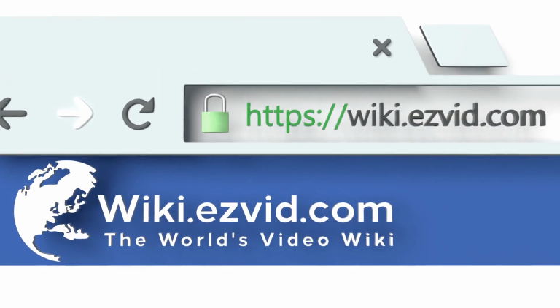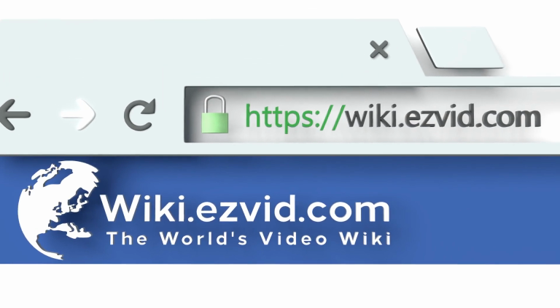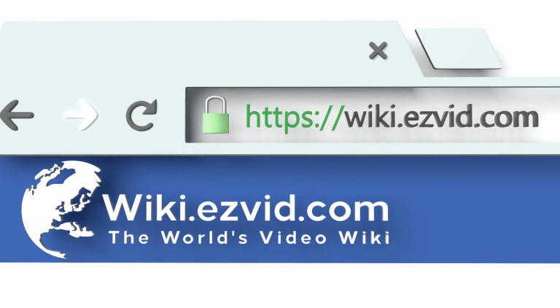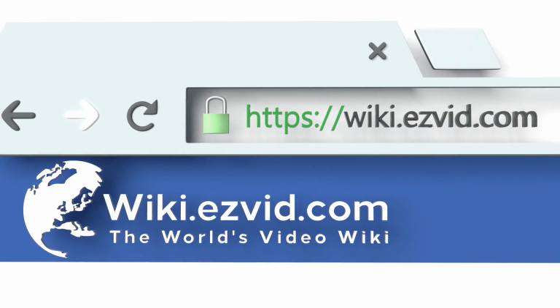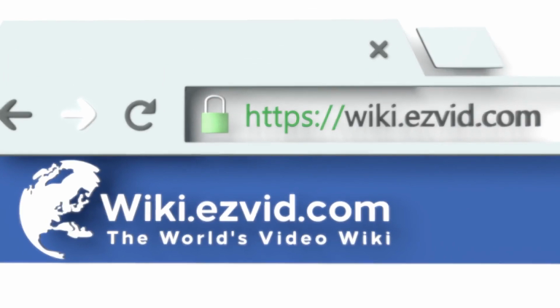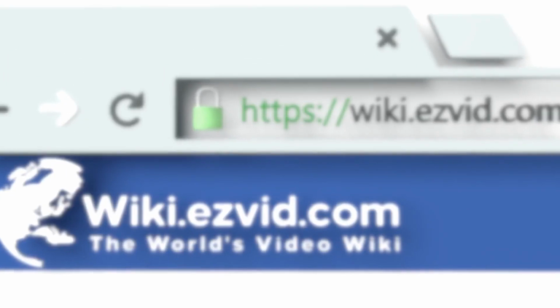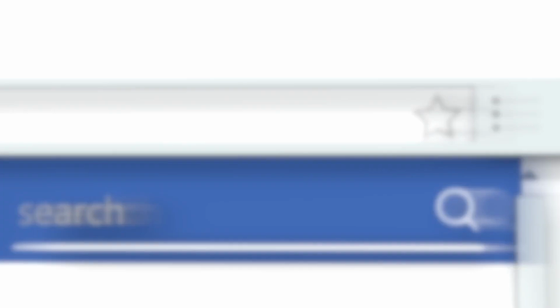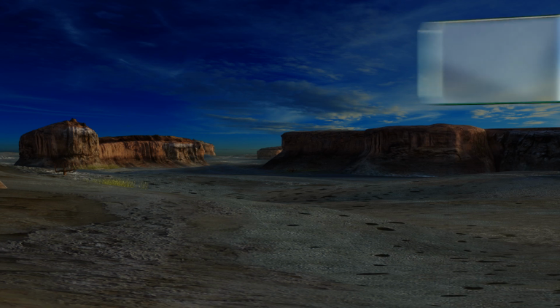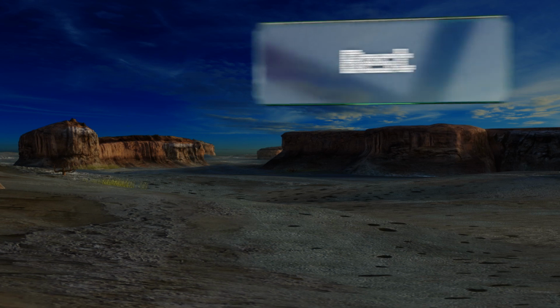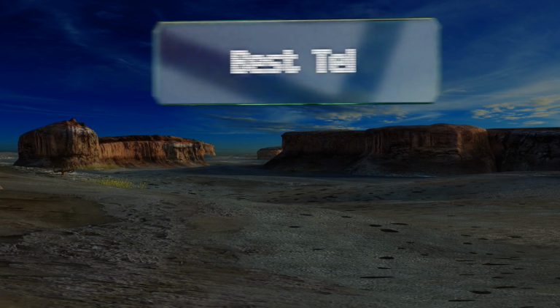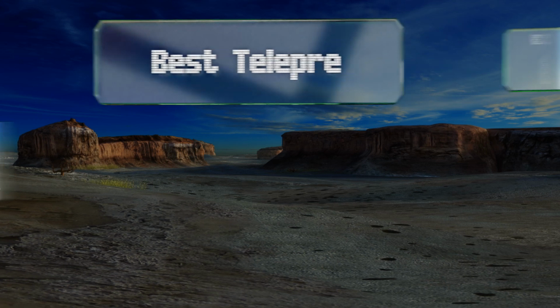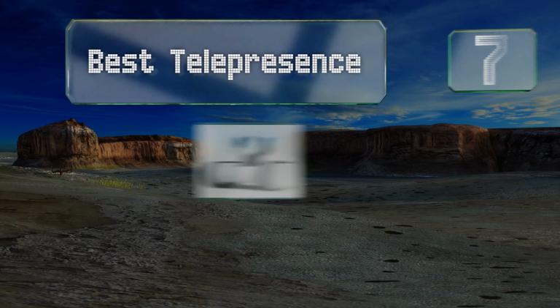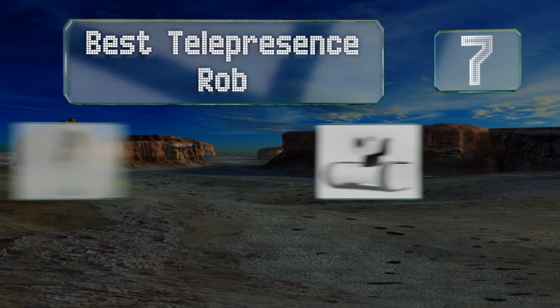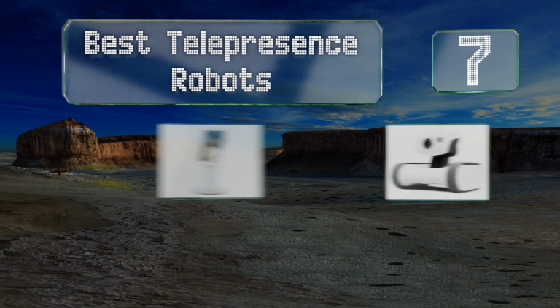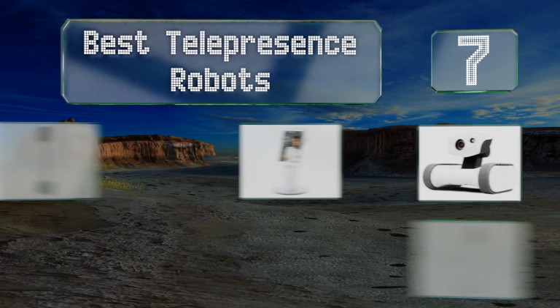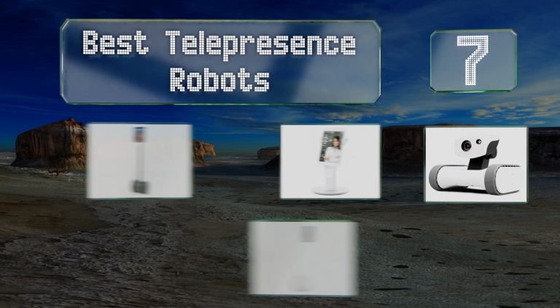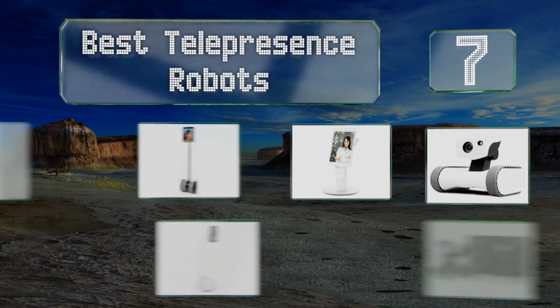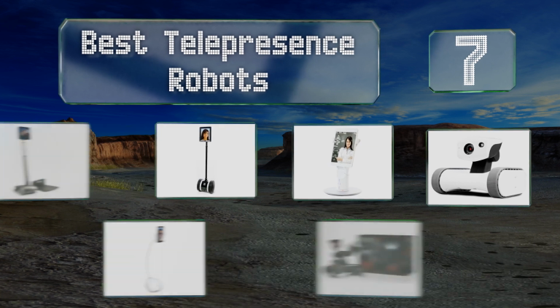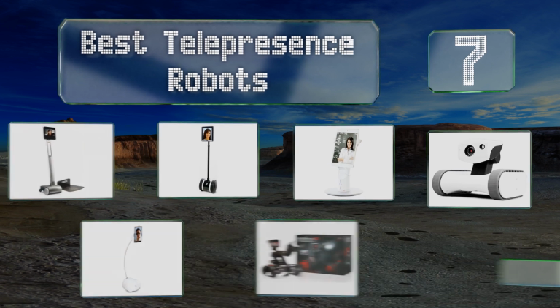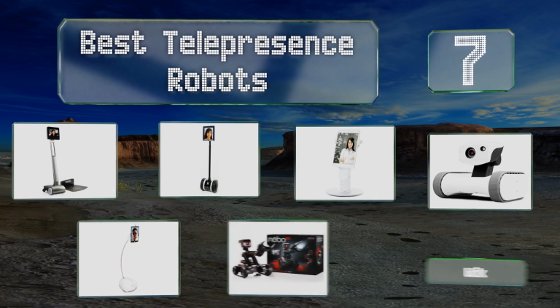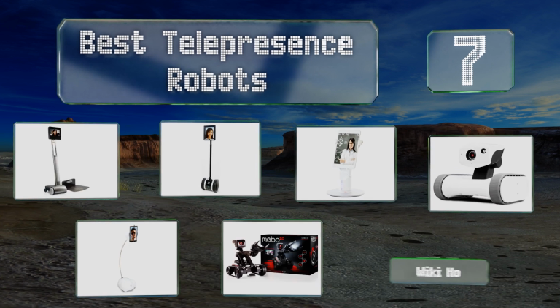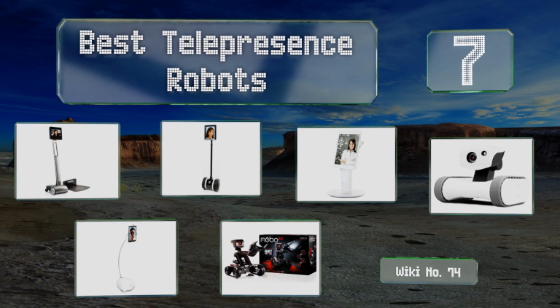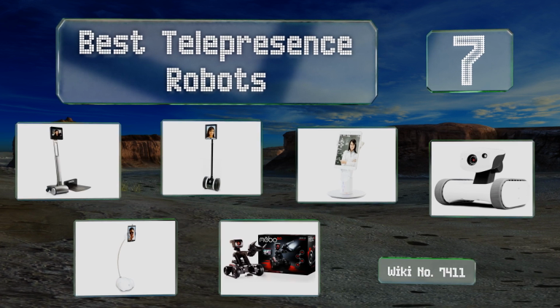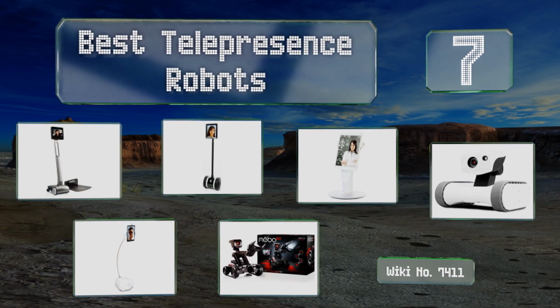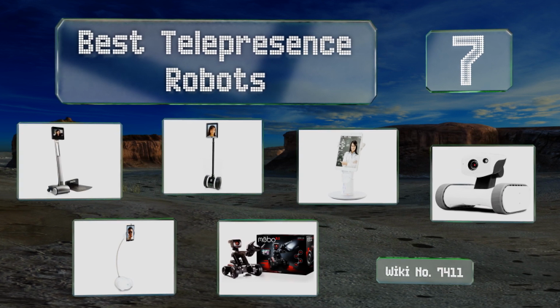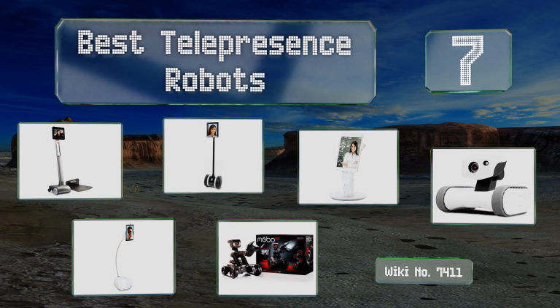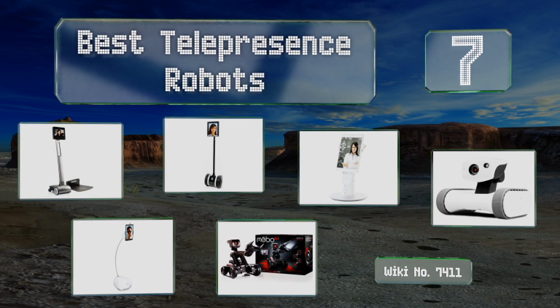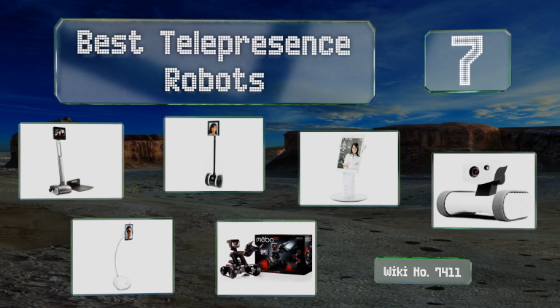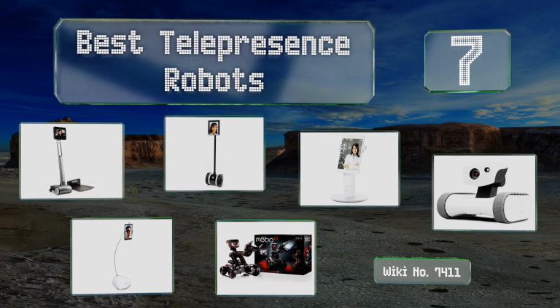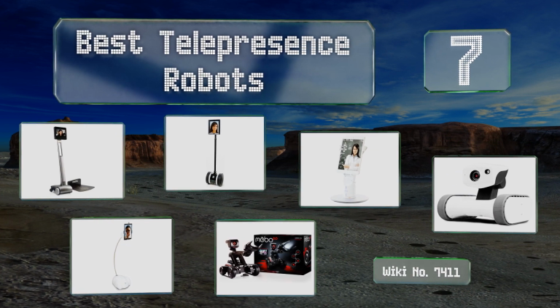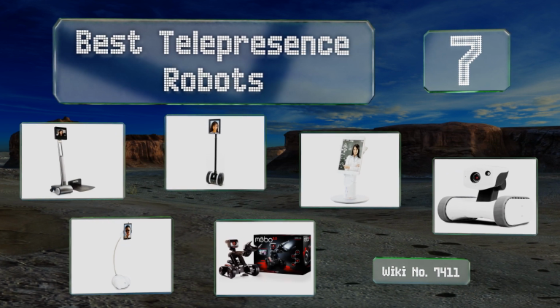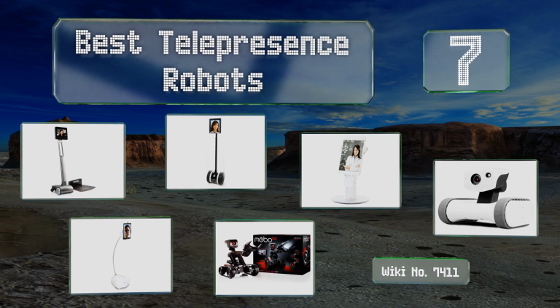EasyVid presents the seven best telepresence robots. Let's get started with the list.